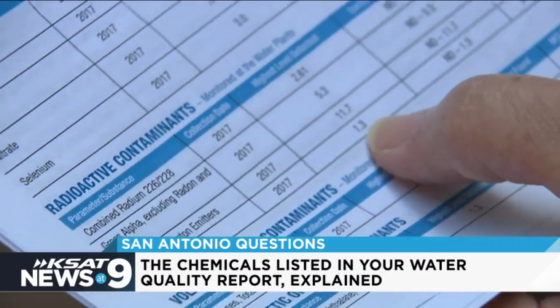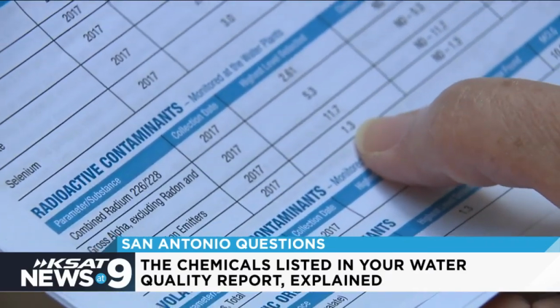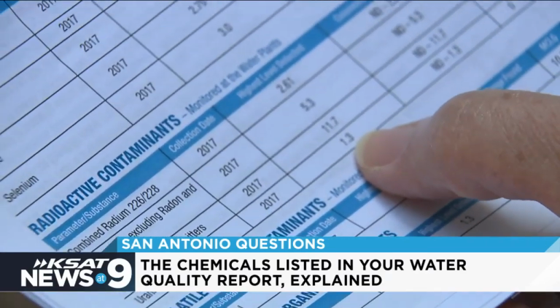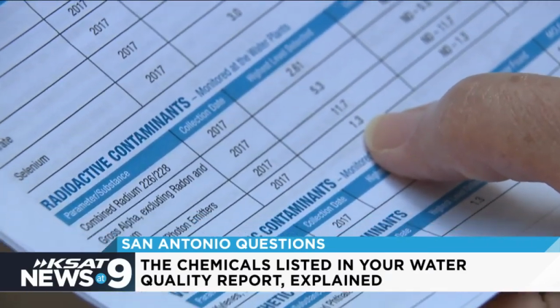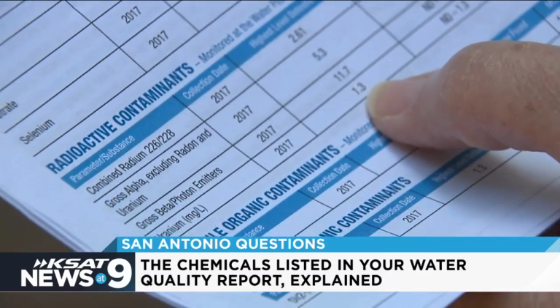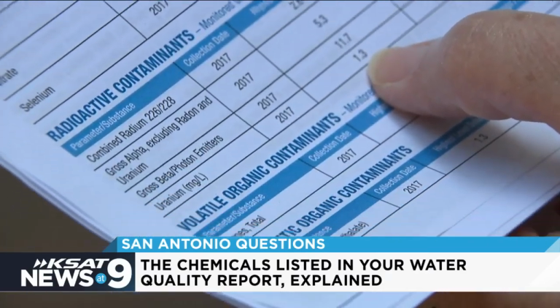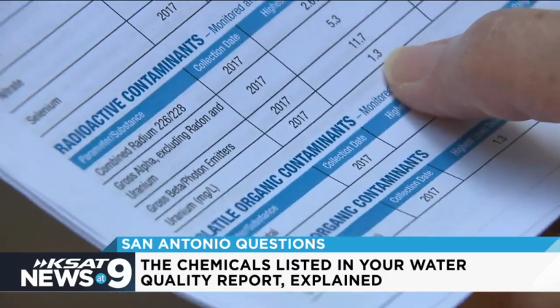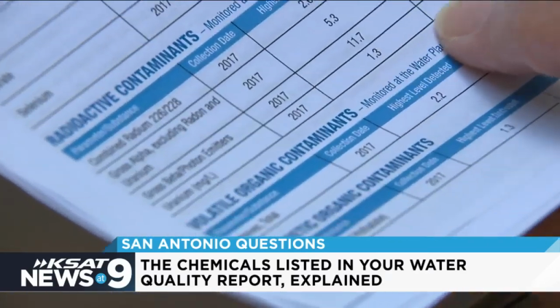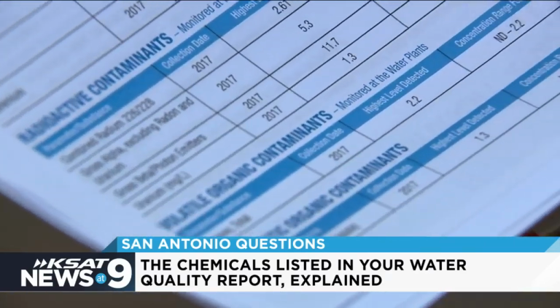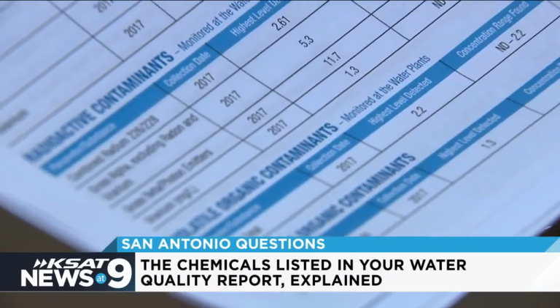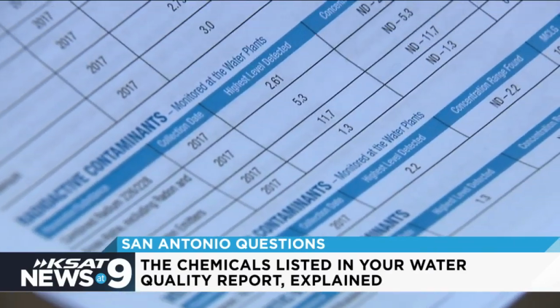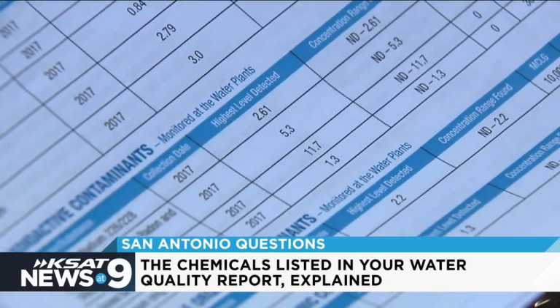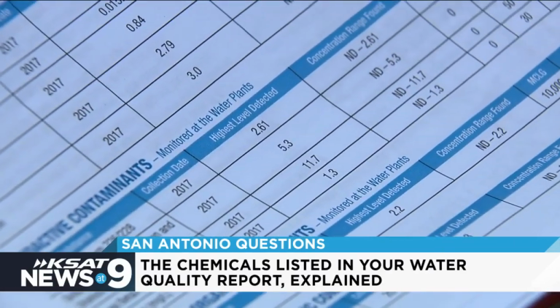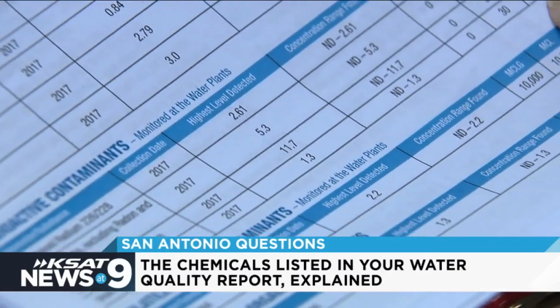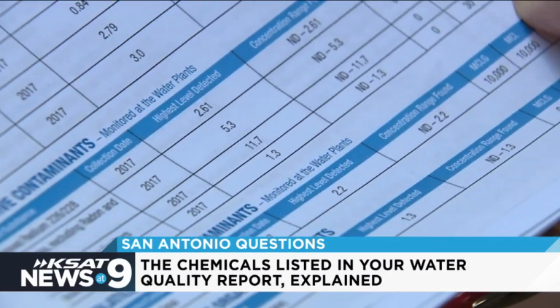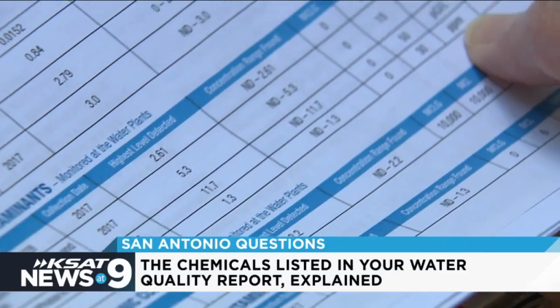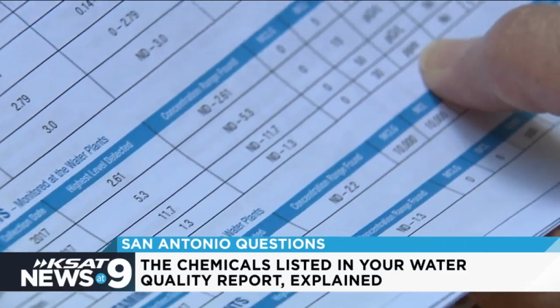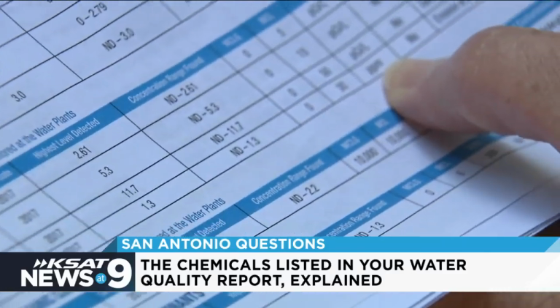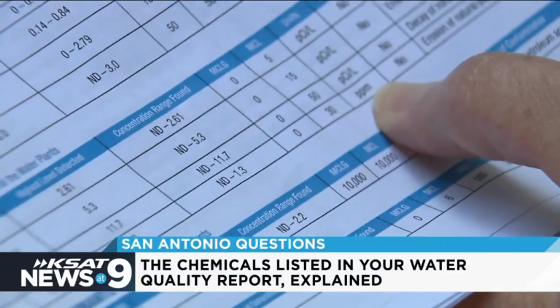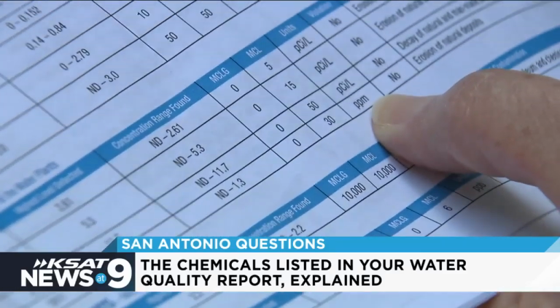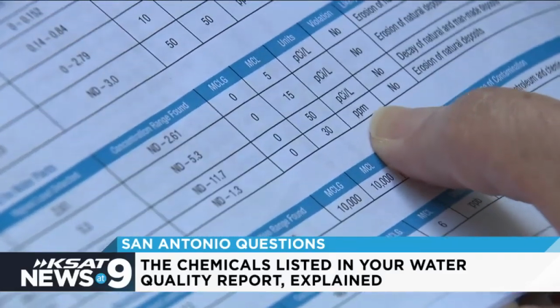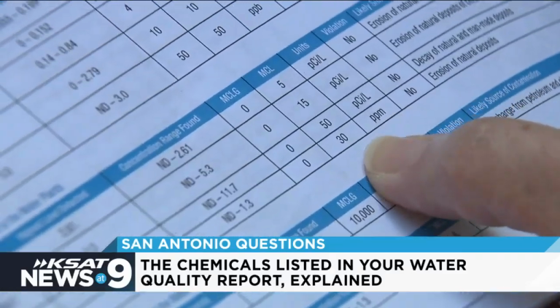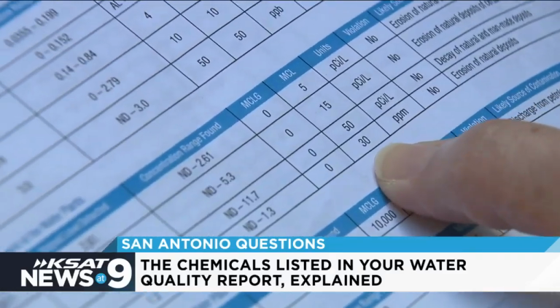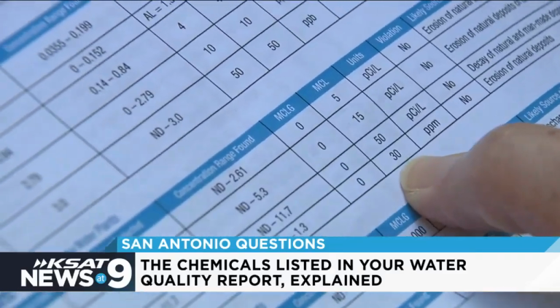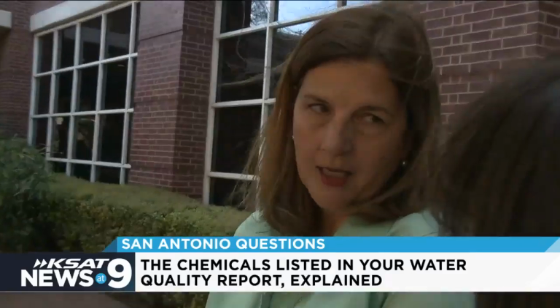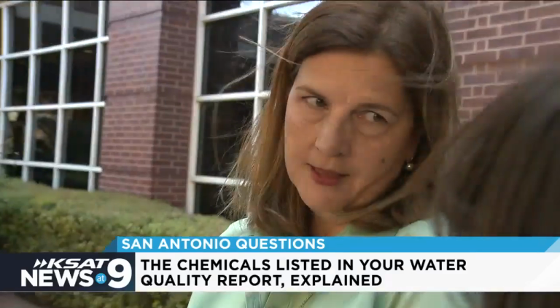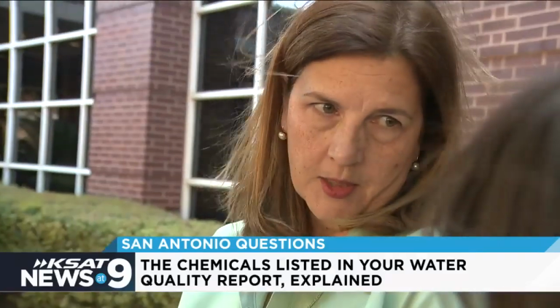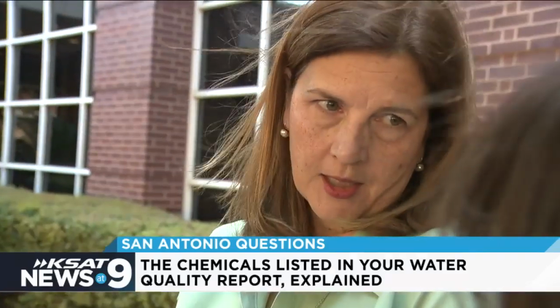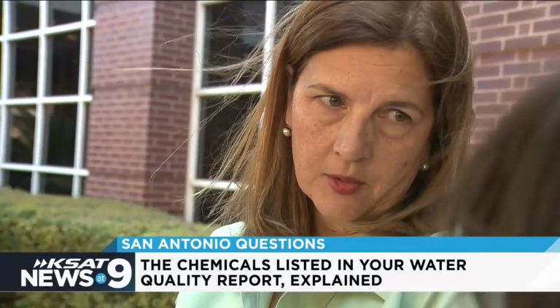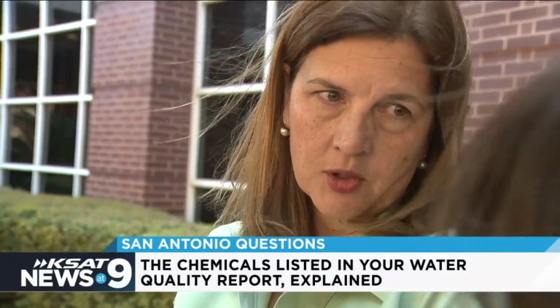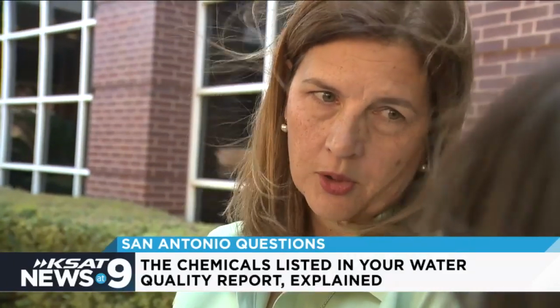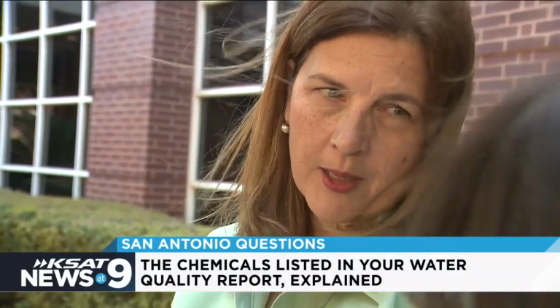Uranium — the highest reading was 1.3 parts per million. It's not something that you need to worry about.